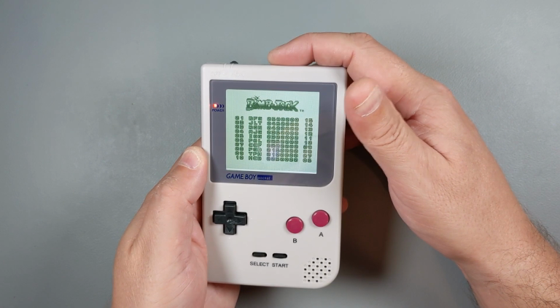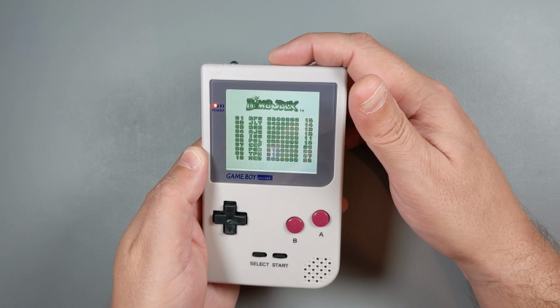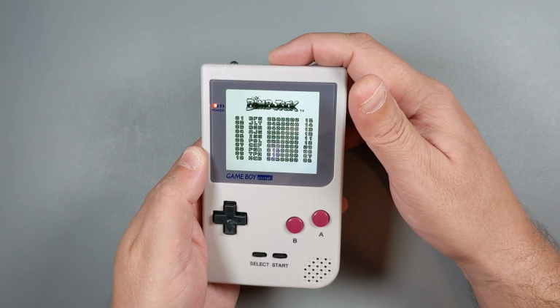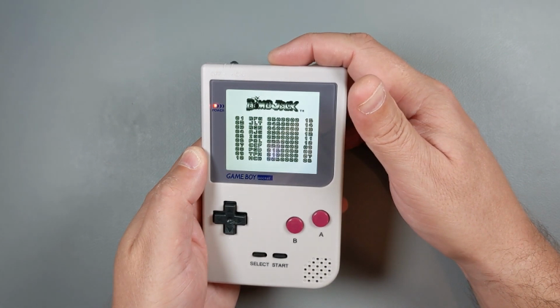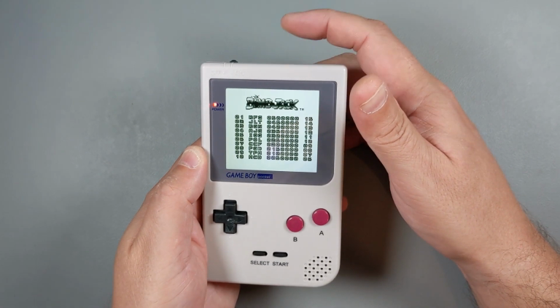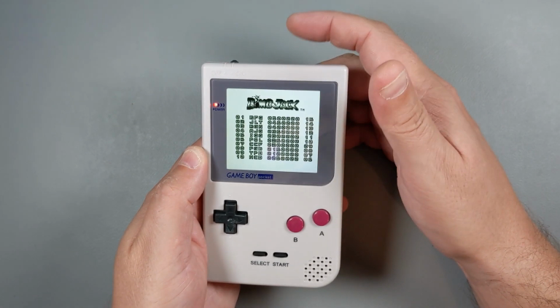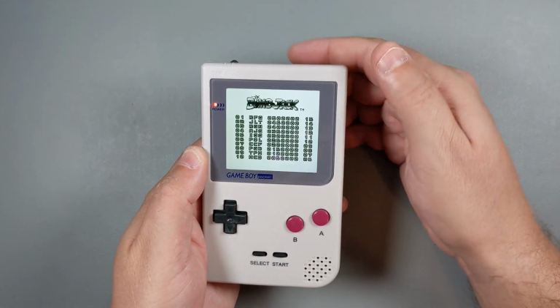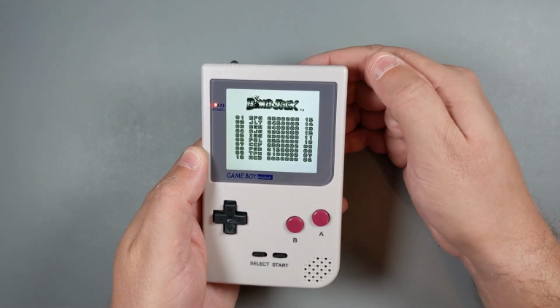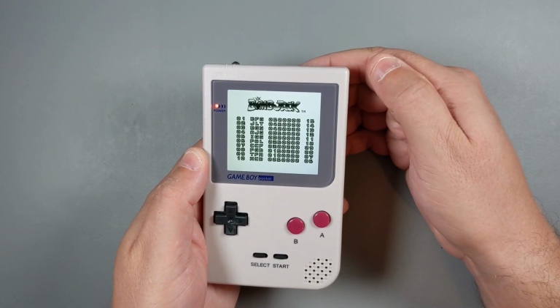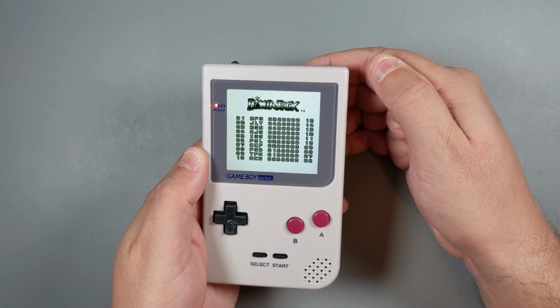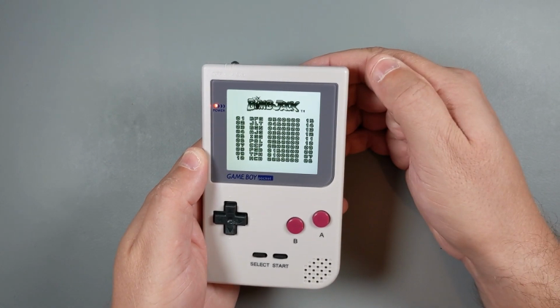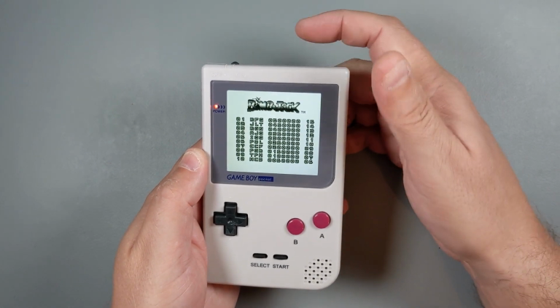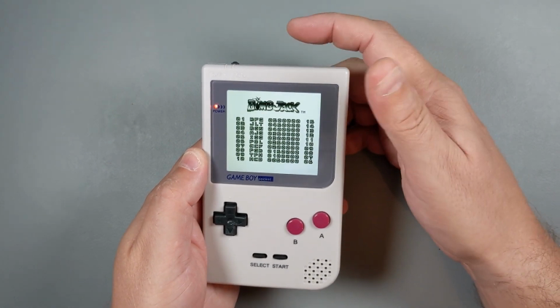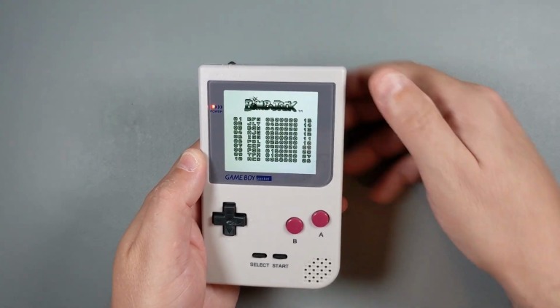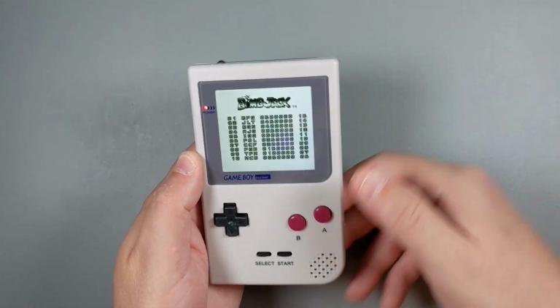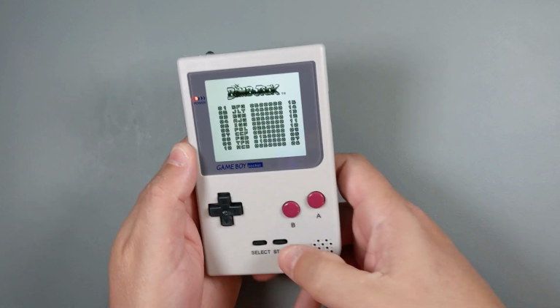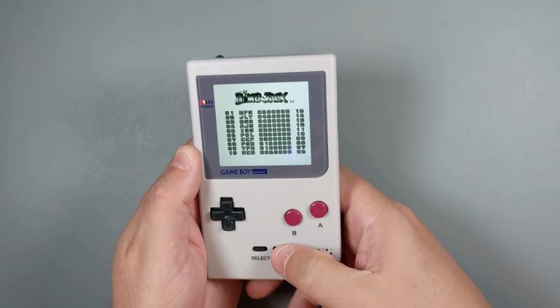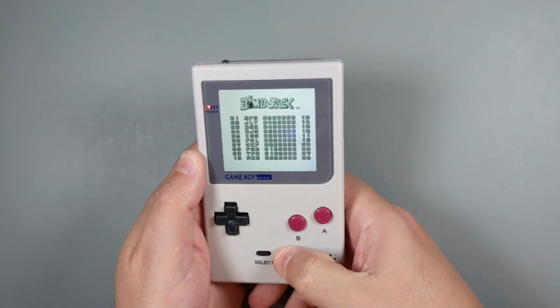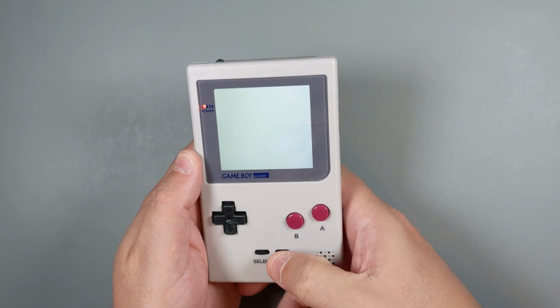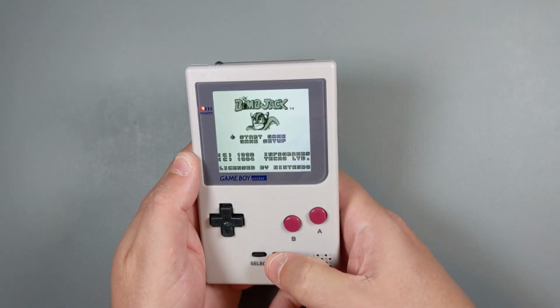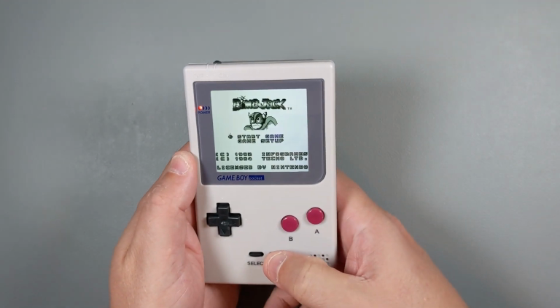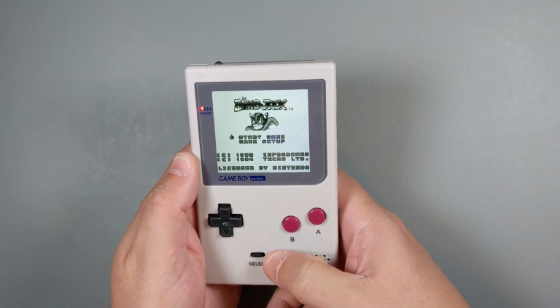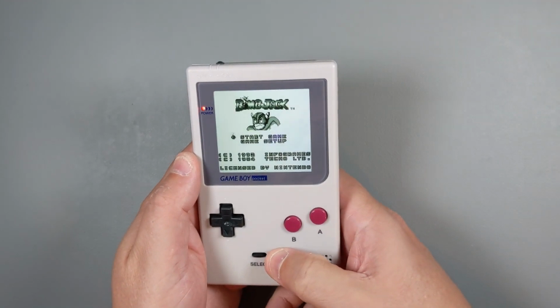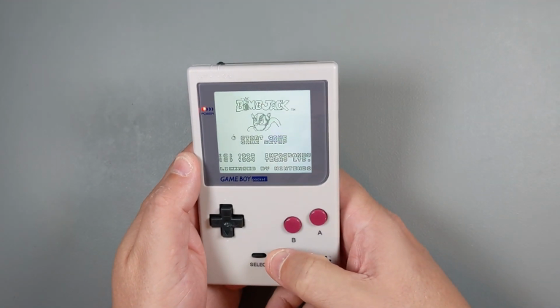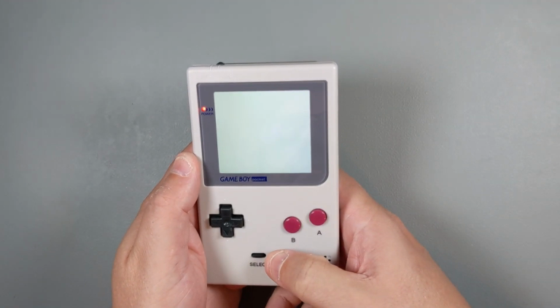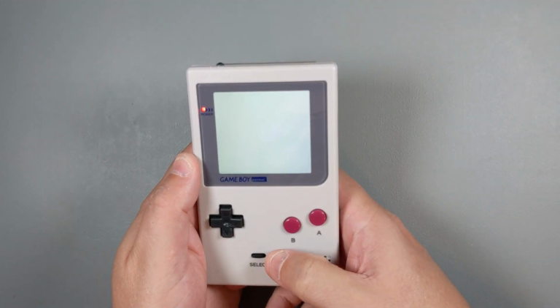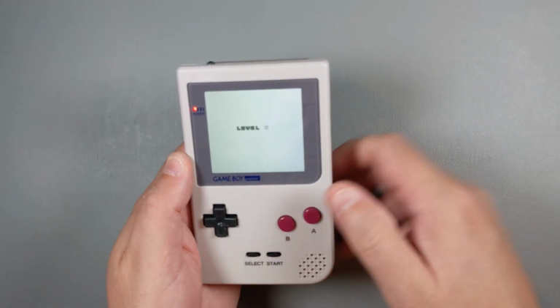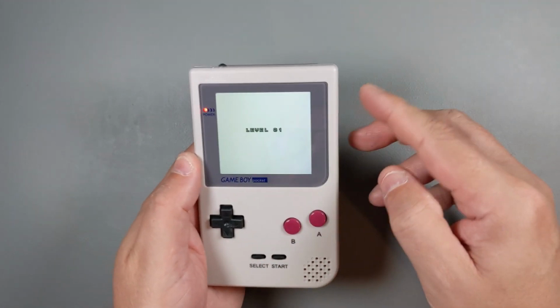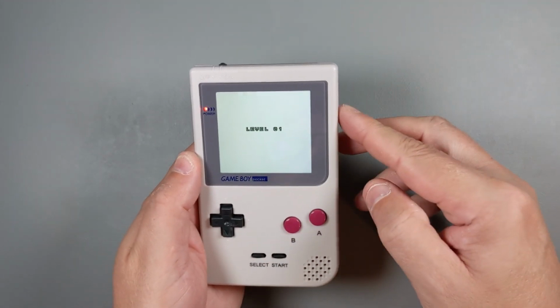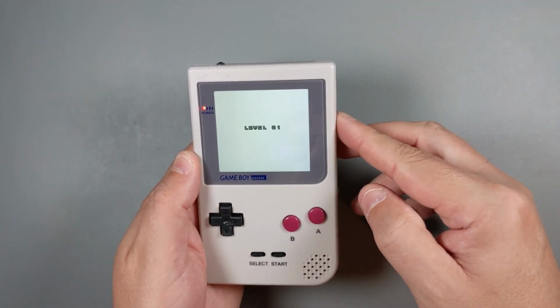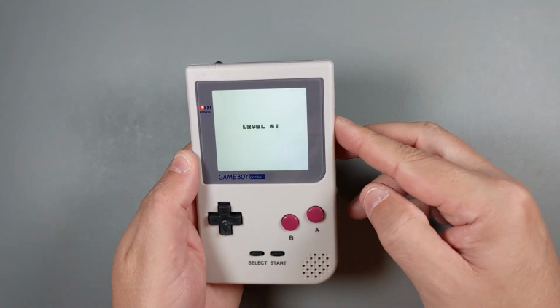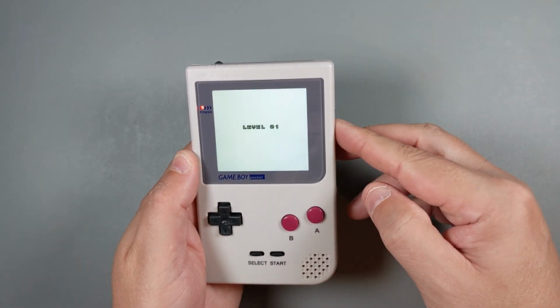Thank you for watching, and please consider subscribing to my channel. Now I'll go ahead and enjoy Bomb Jack on my modified Game Boy Pocket. Thank you.